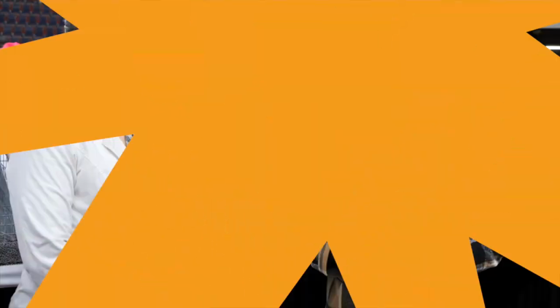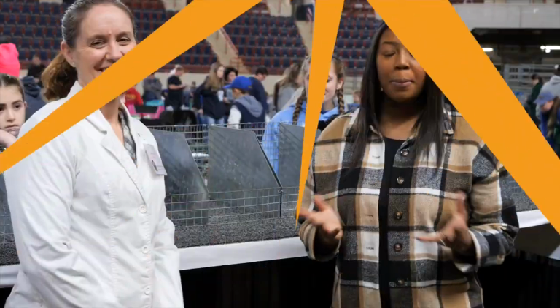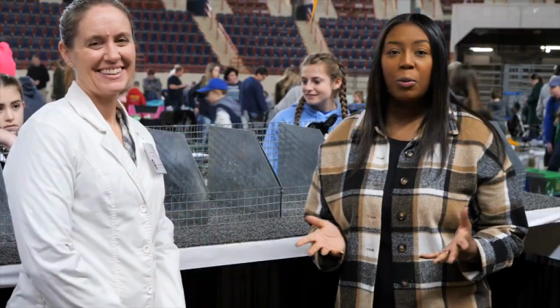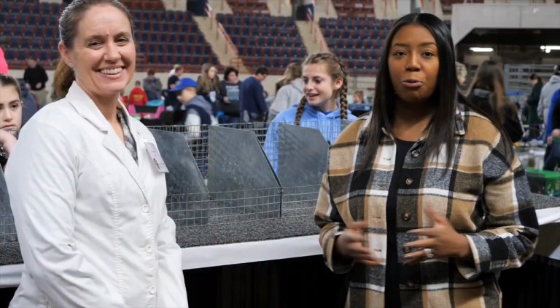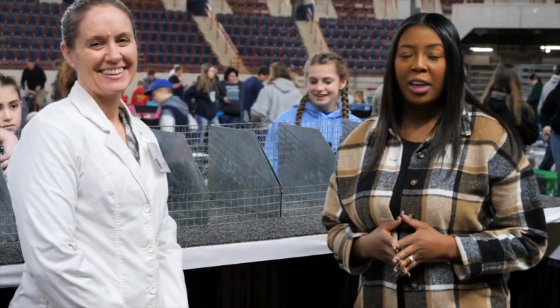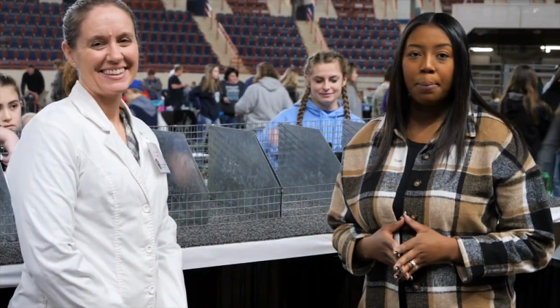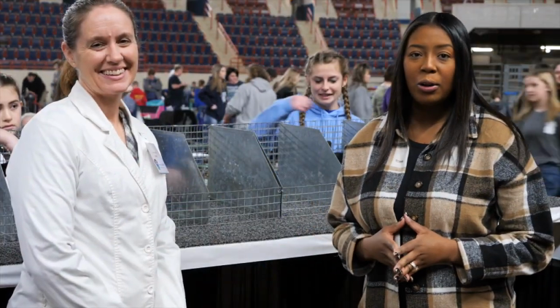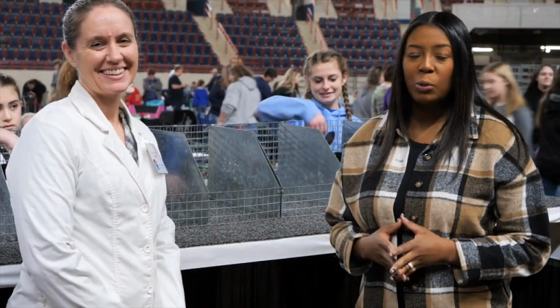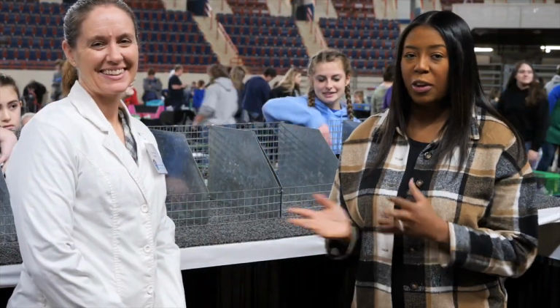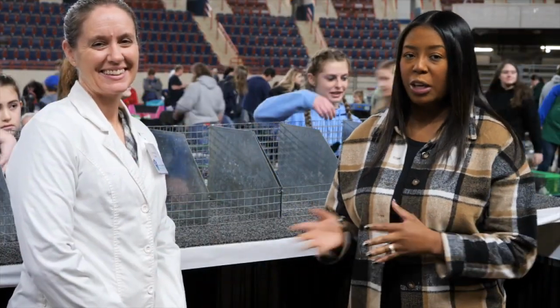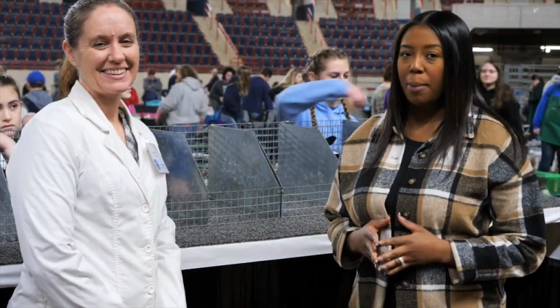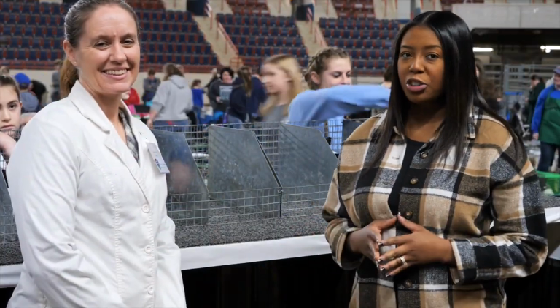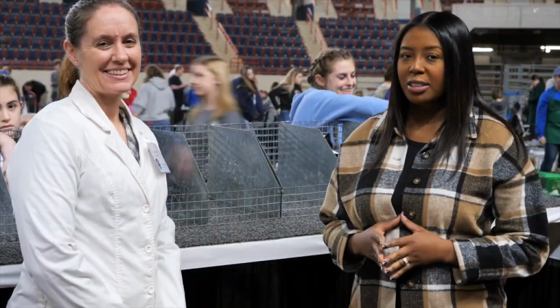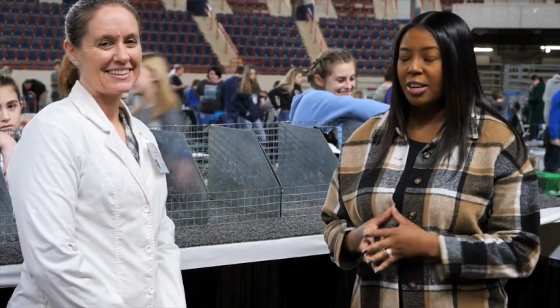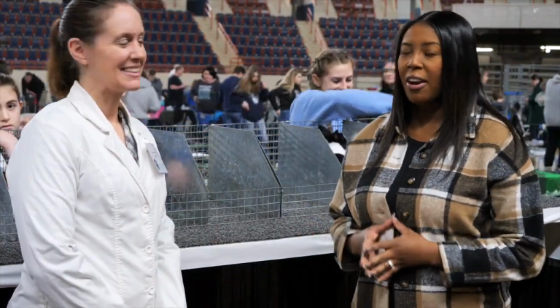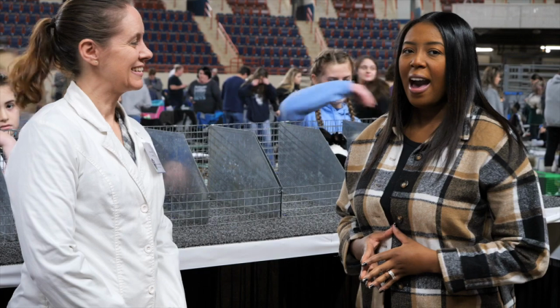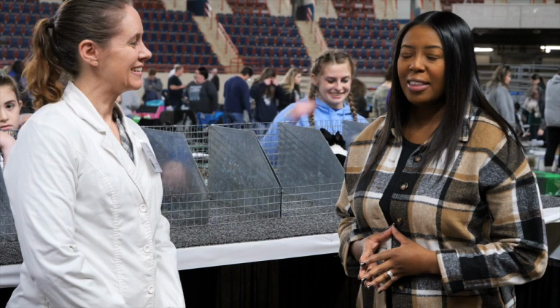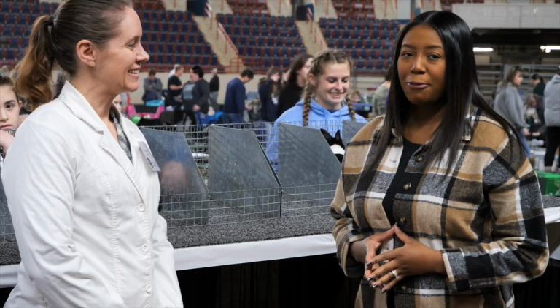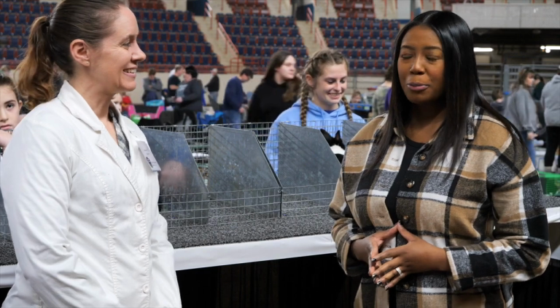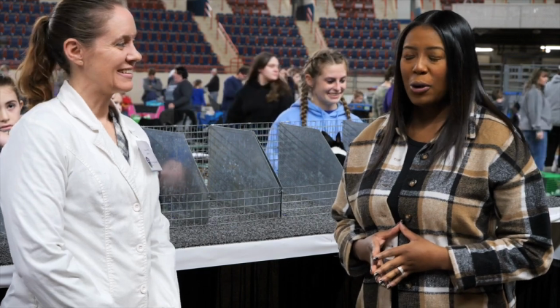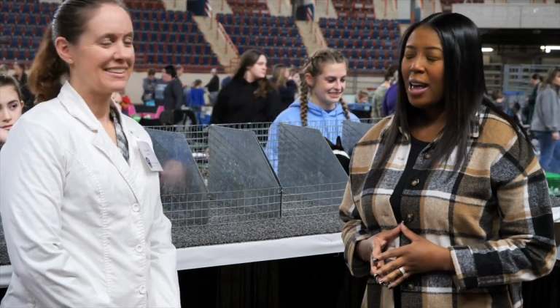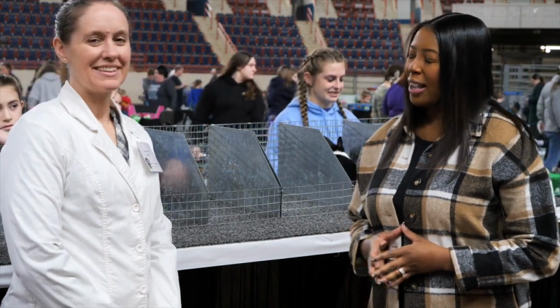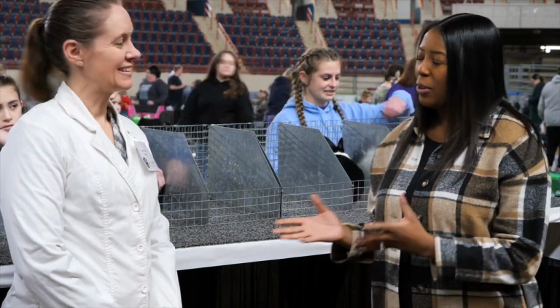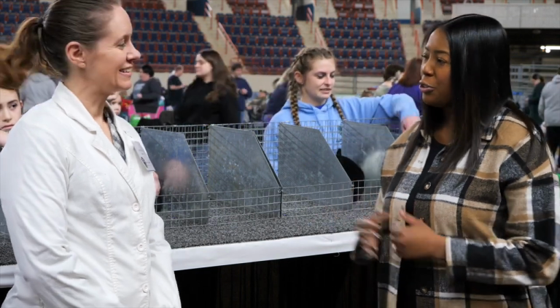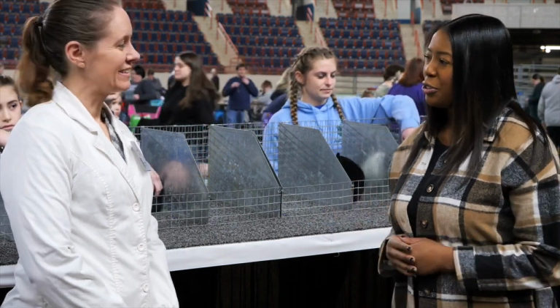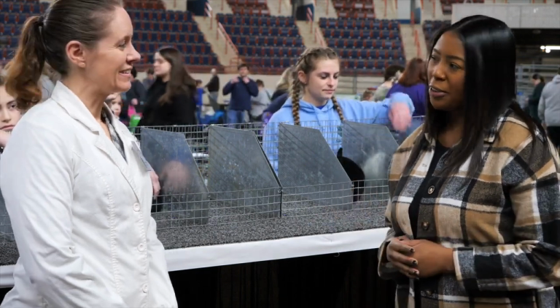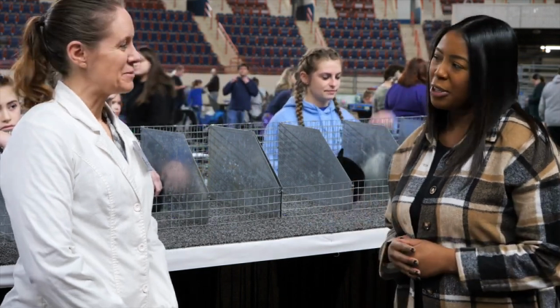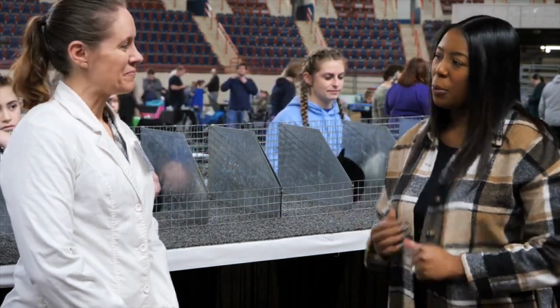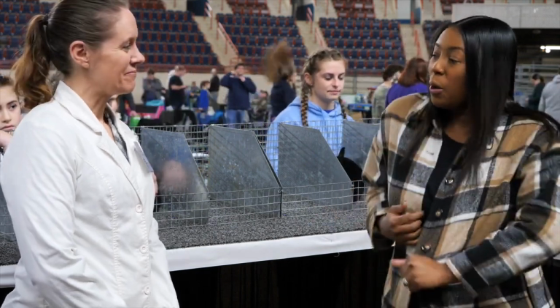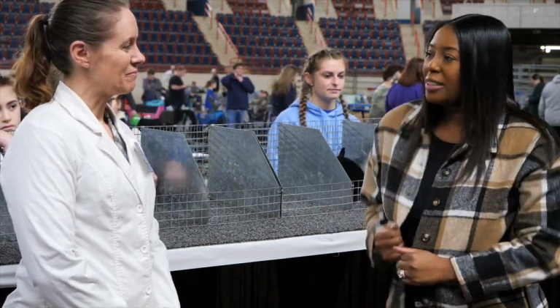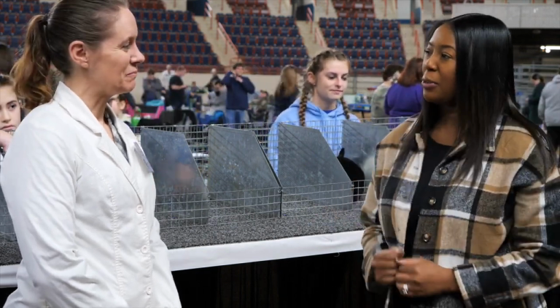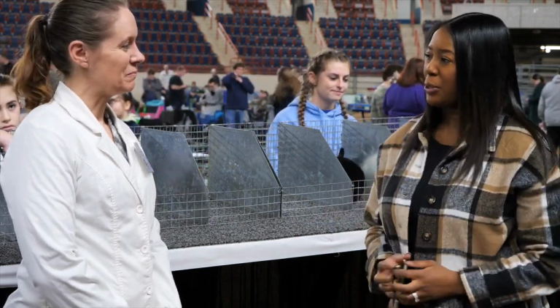I'm here with Ruth Ann Bell, who is one of the rabbit judges here at the Farm Show. Can you introduce yourself and tell me what it is that you do?